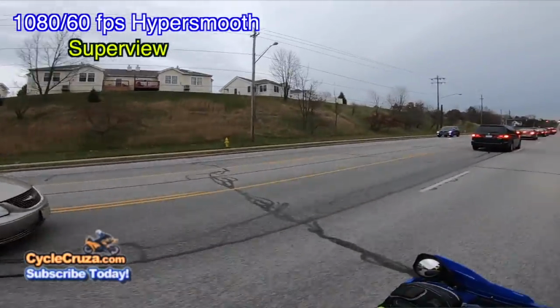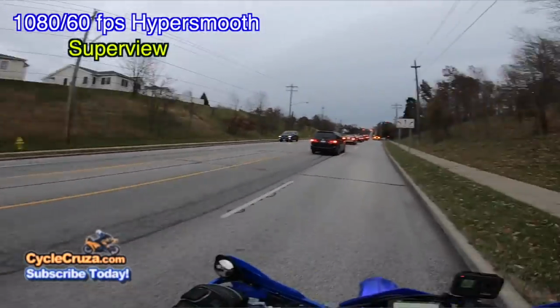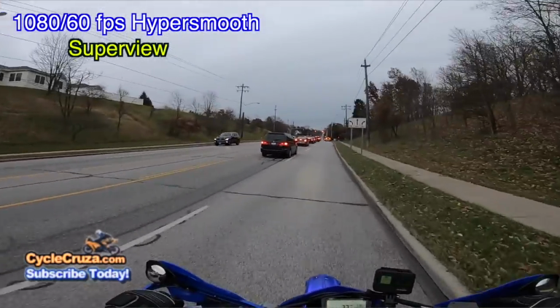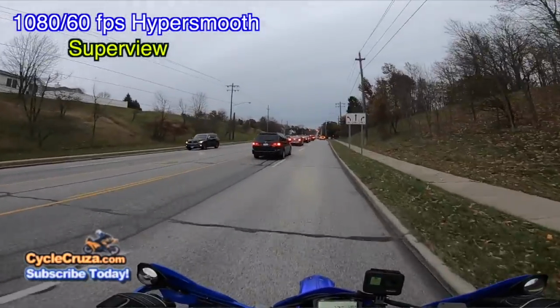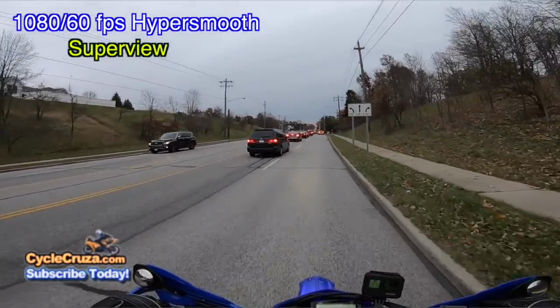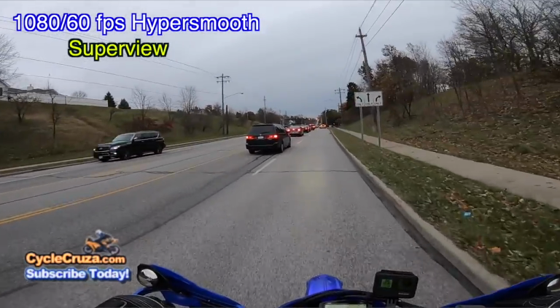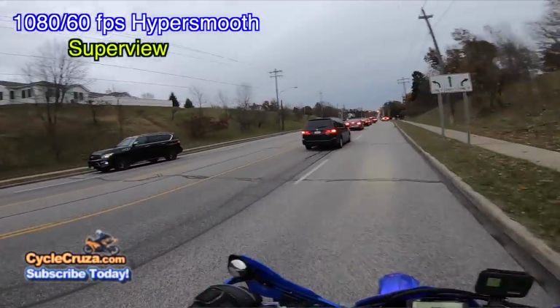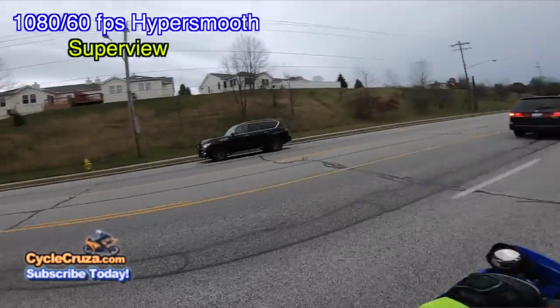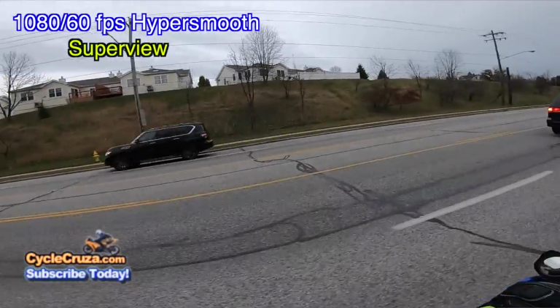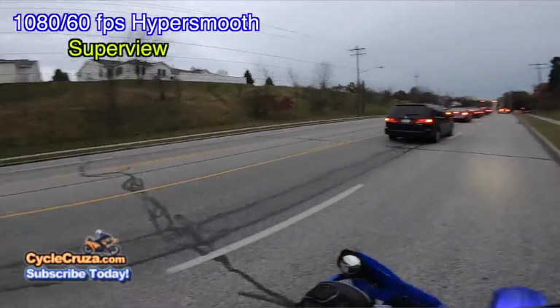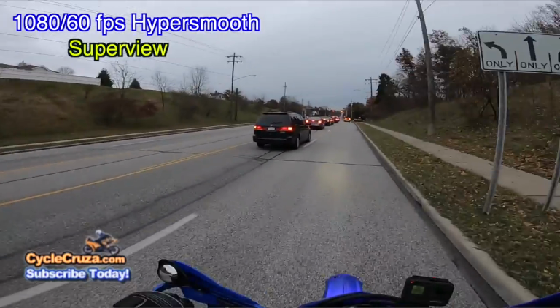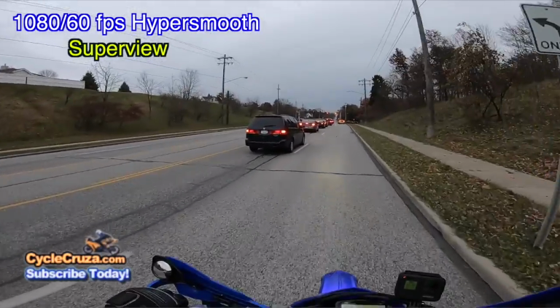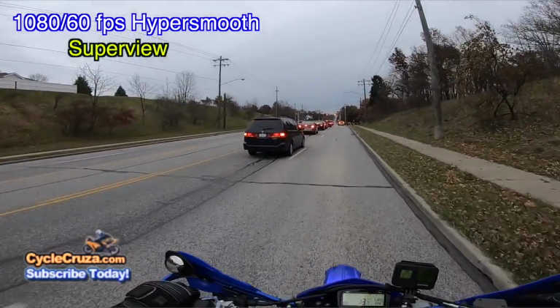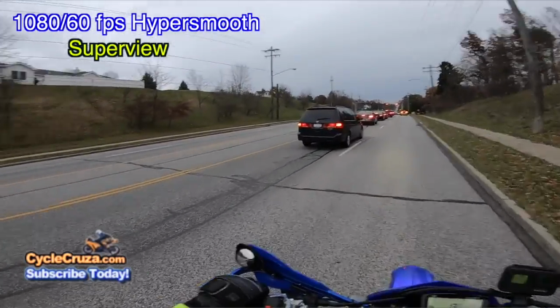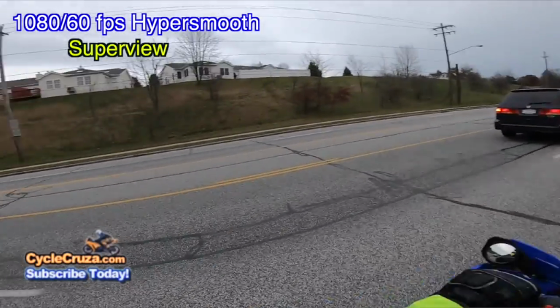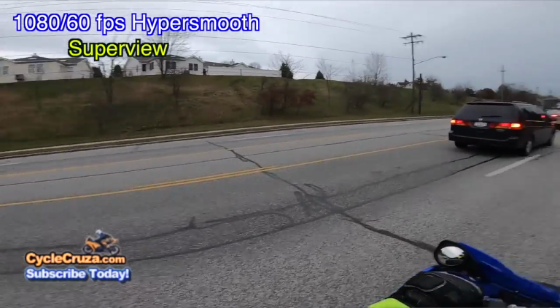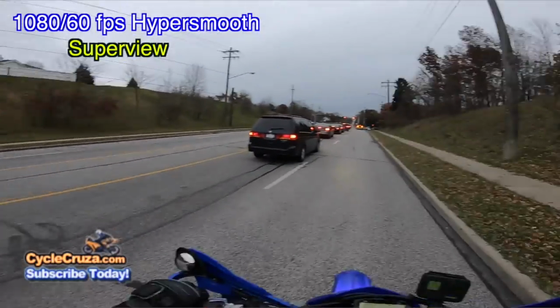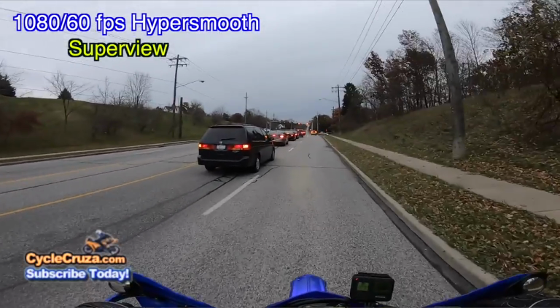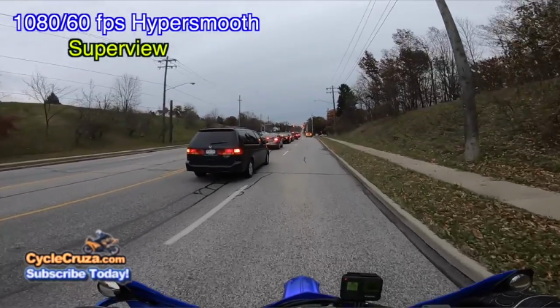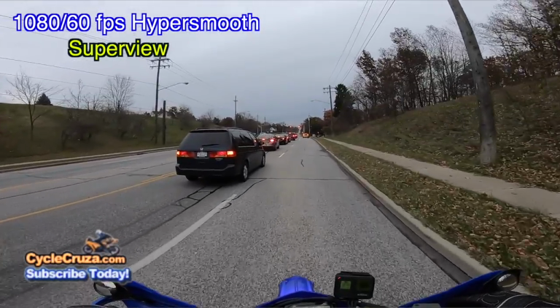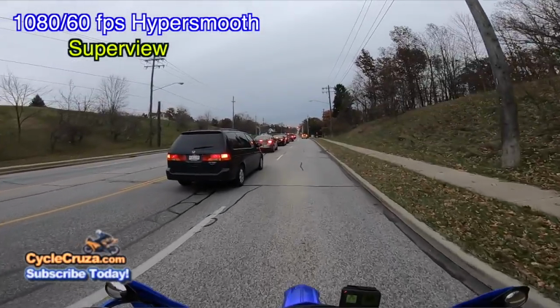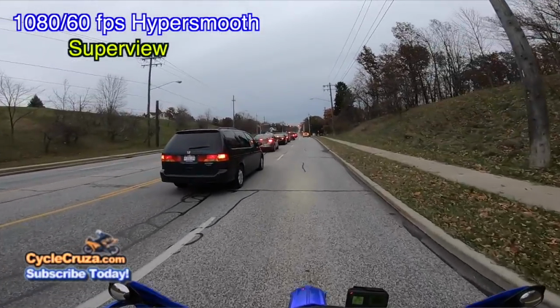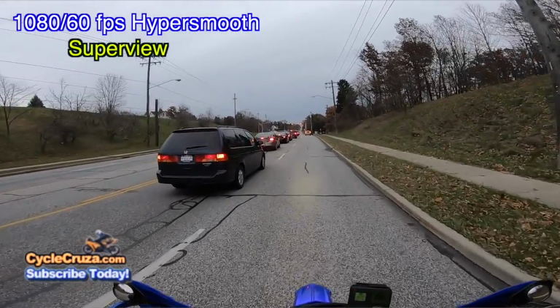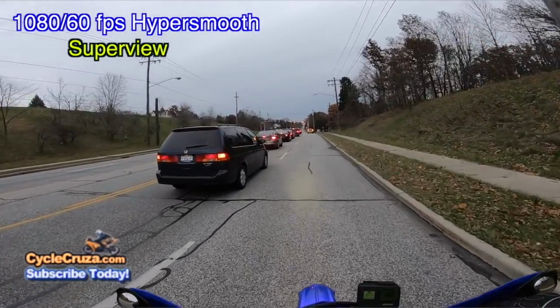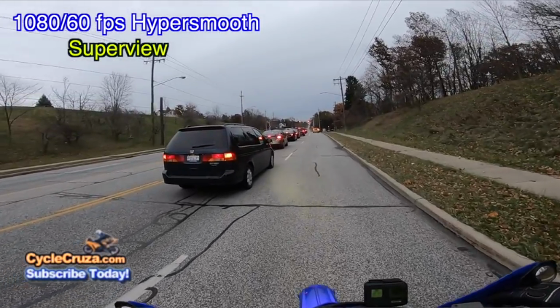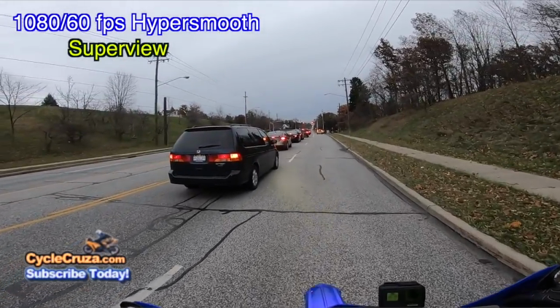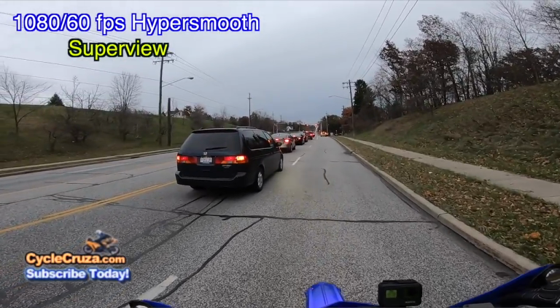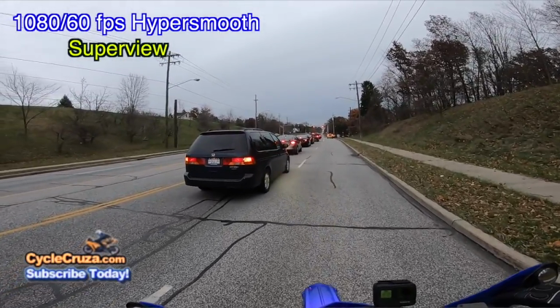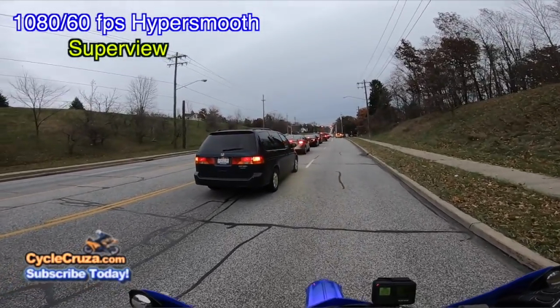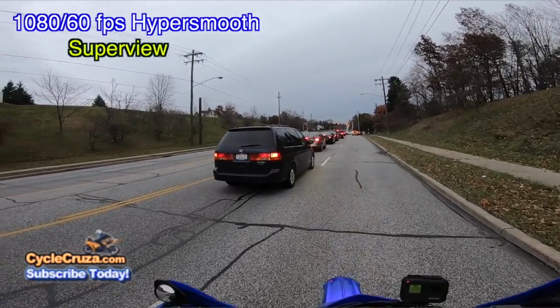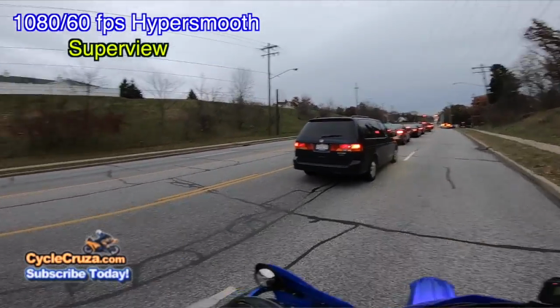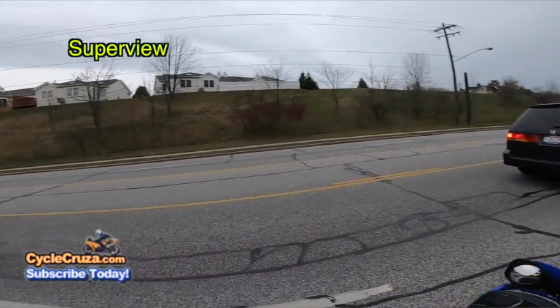The HyperSmooth doesn't seem all that much of a big difference compared to the GoPro Hero 6 Black.